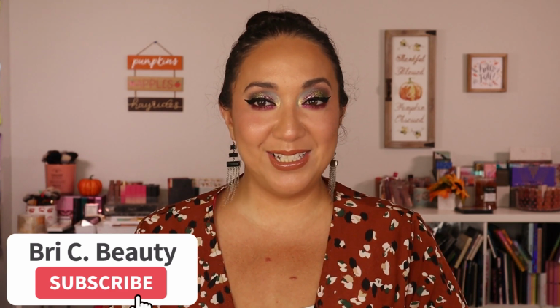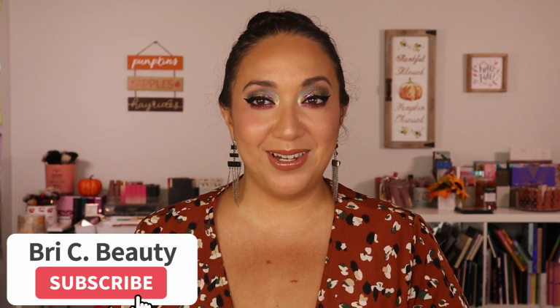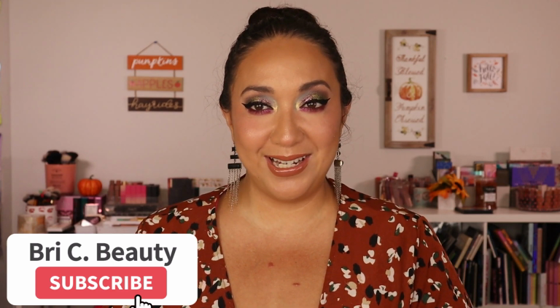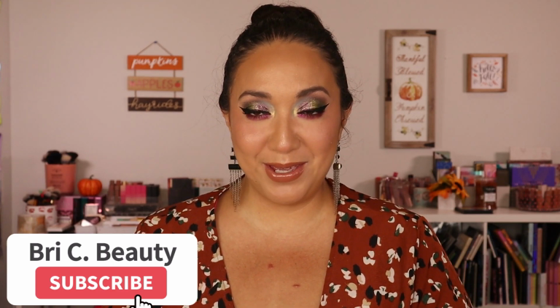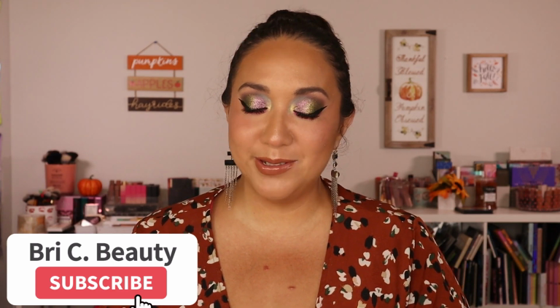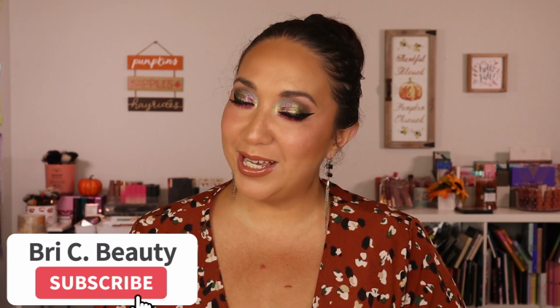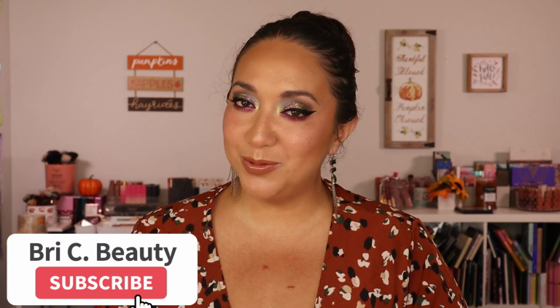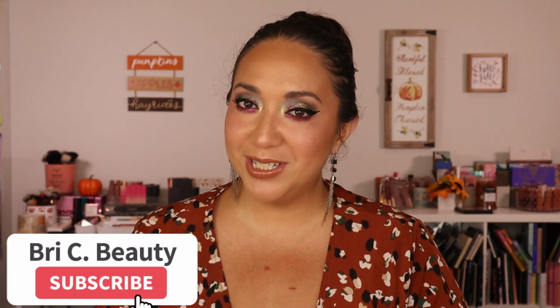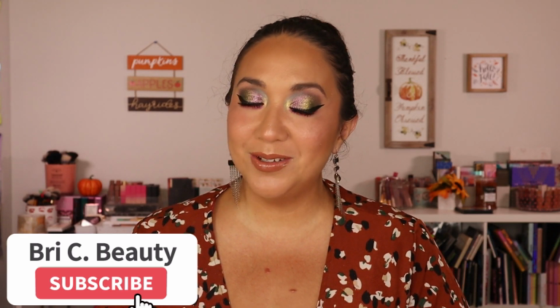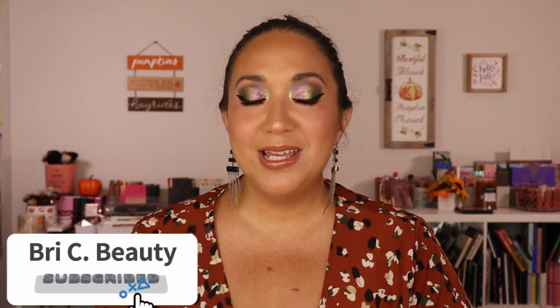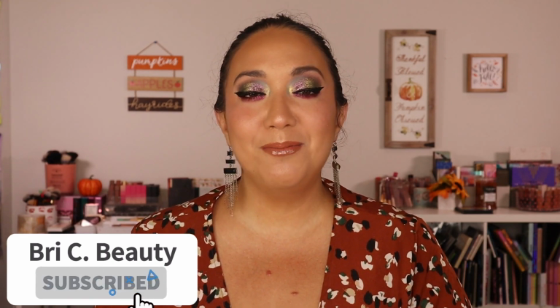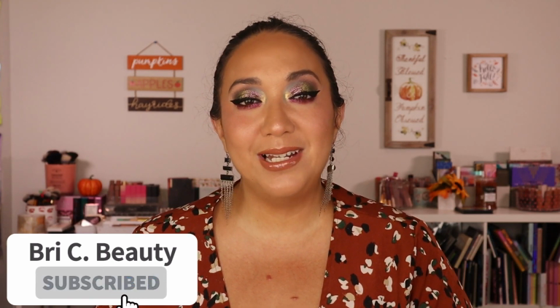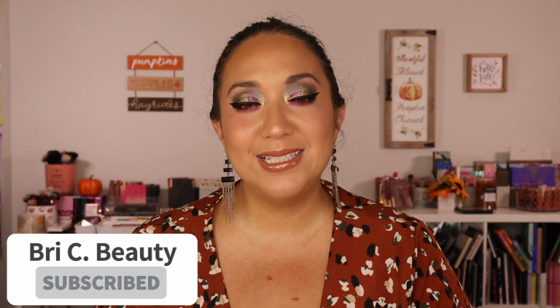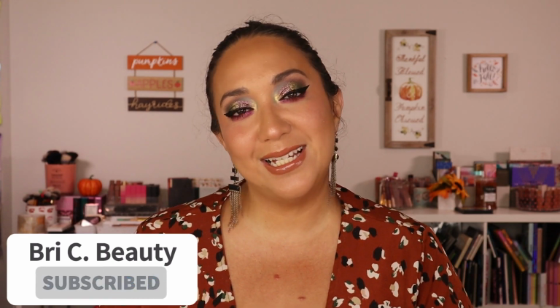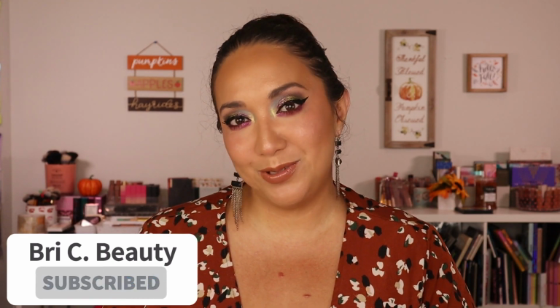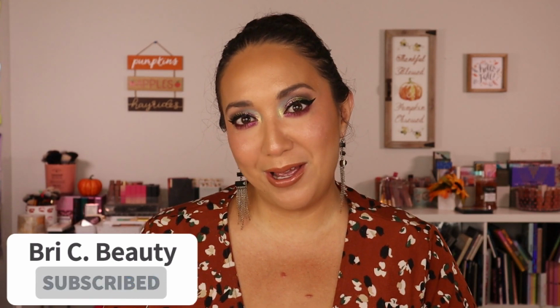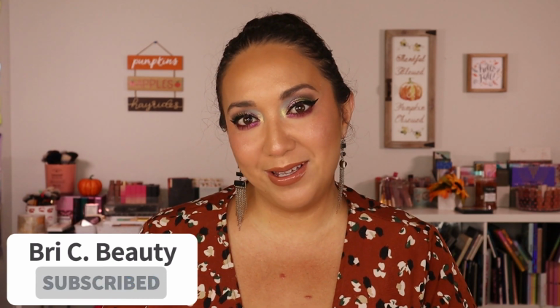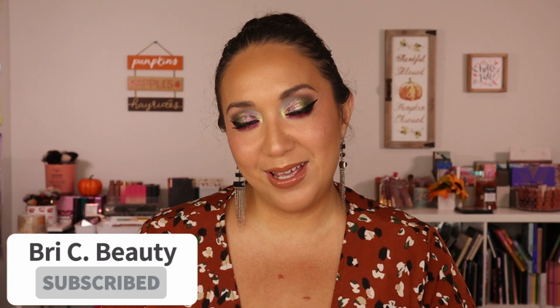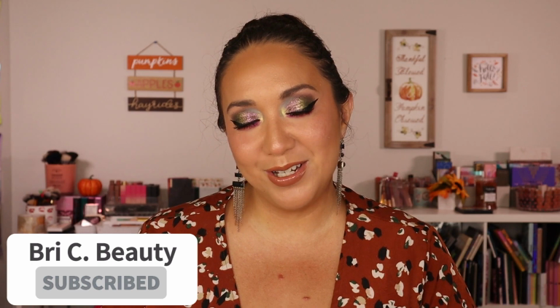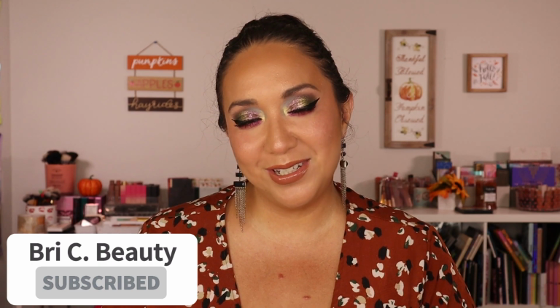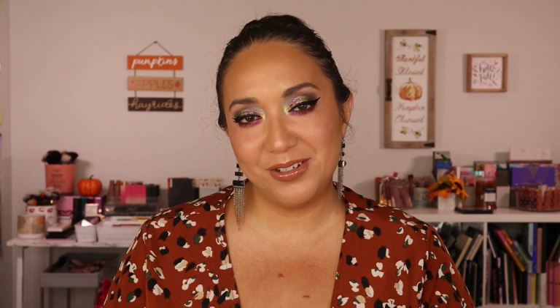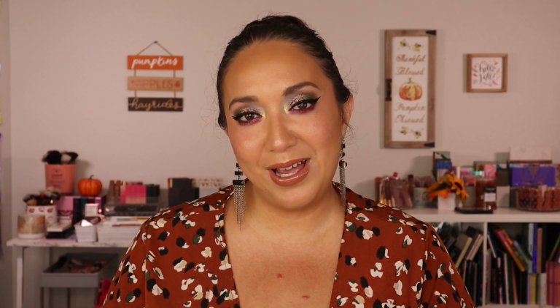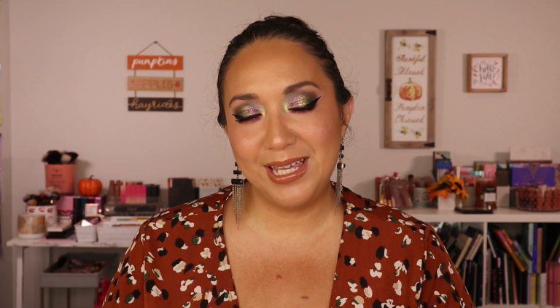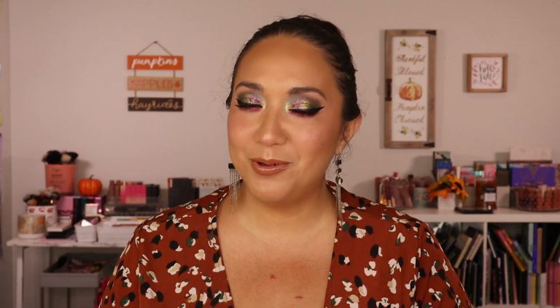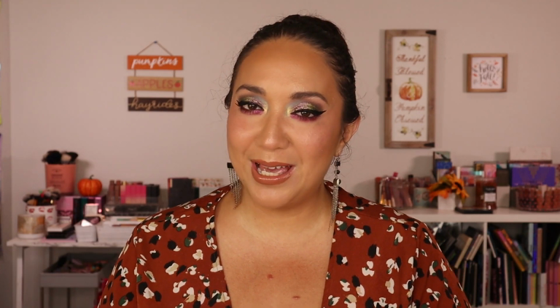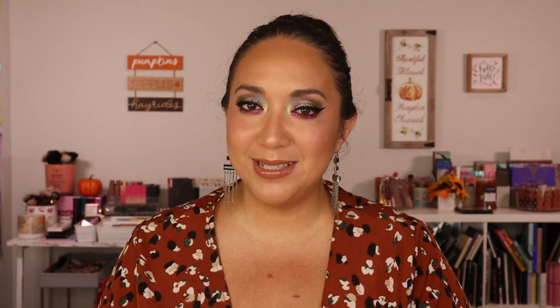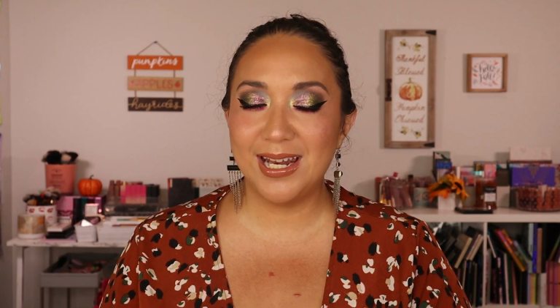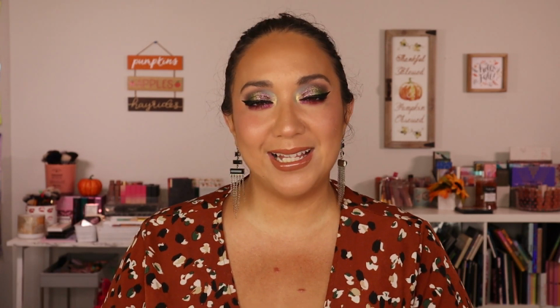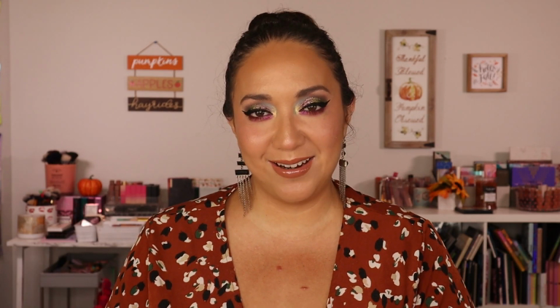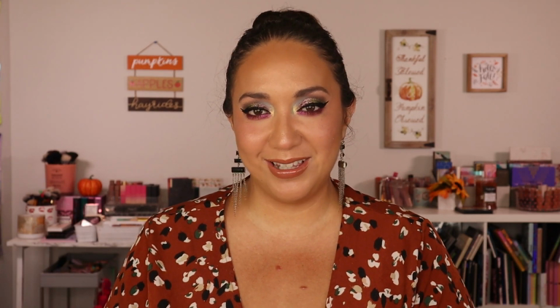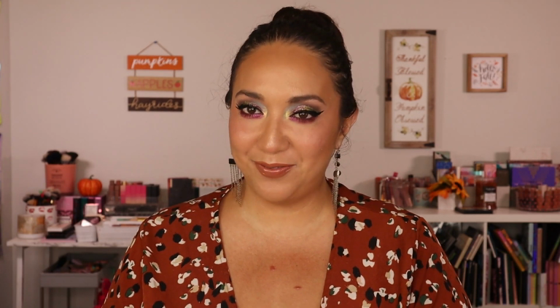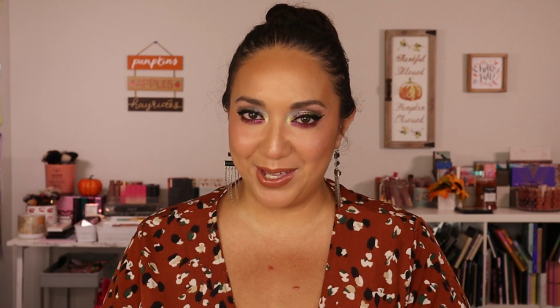I like to do a lot on indie makeup so if that is what you're into then please hit that subscribe button and join this little family. But with that being said, let's get into this video.